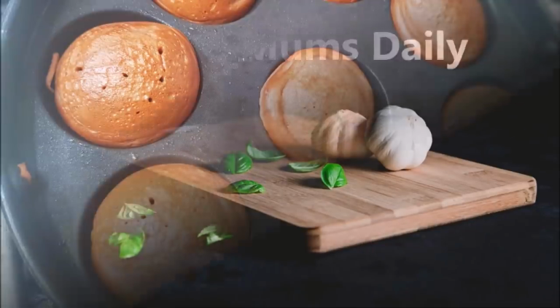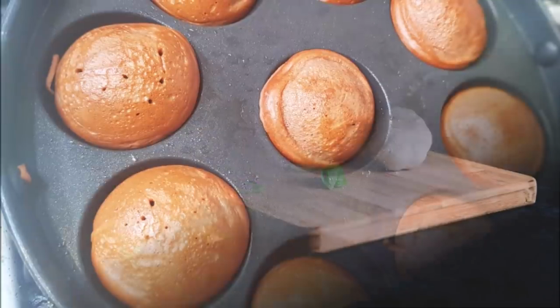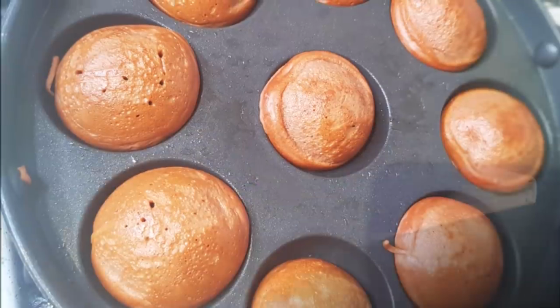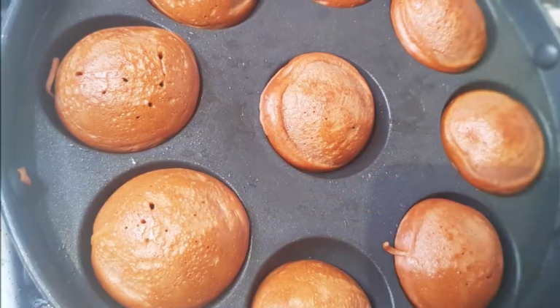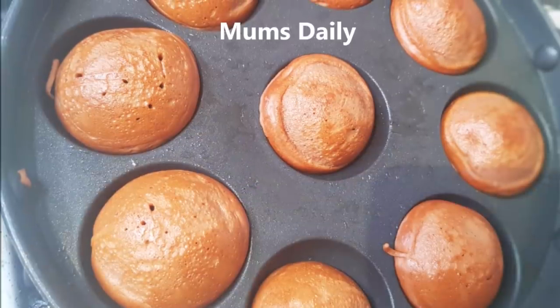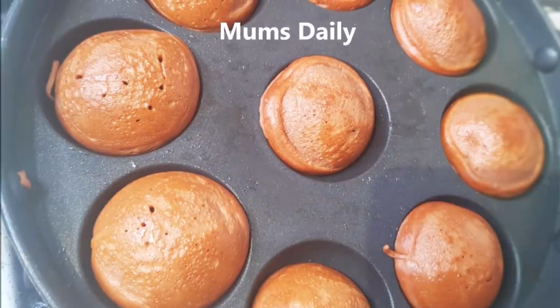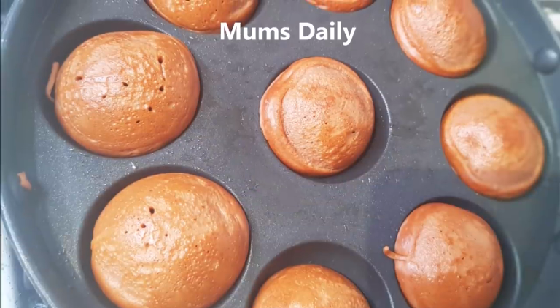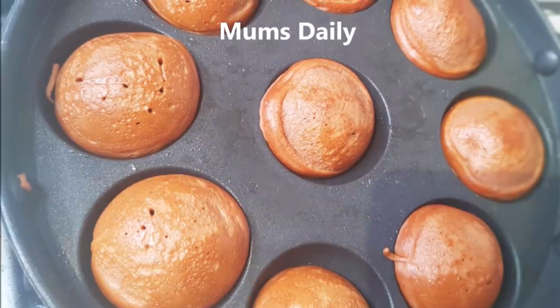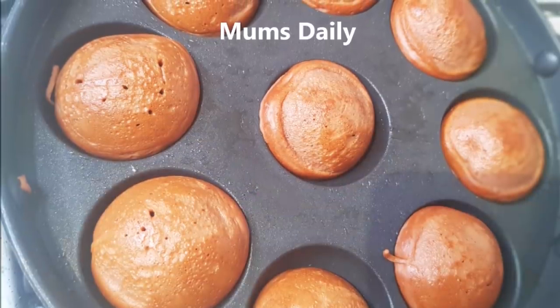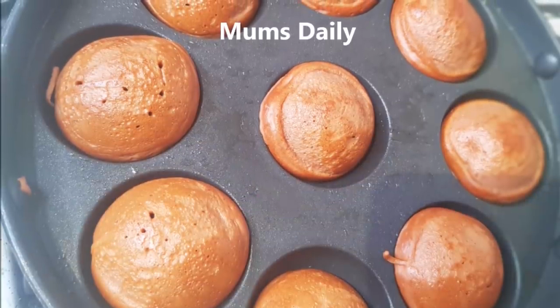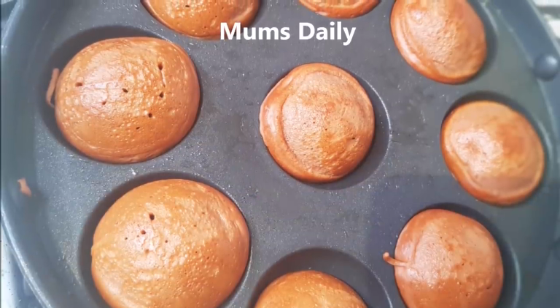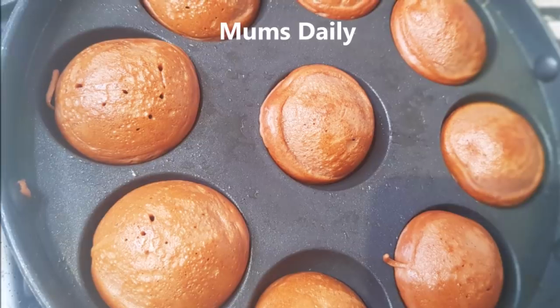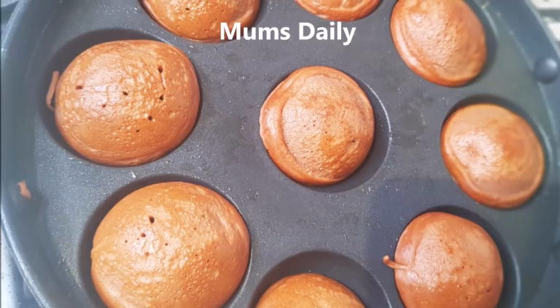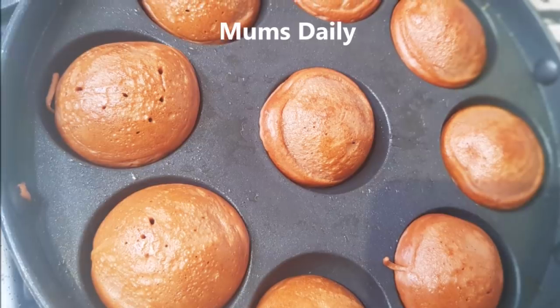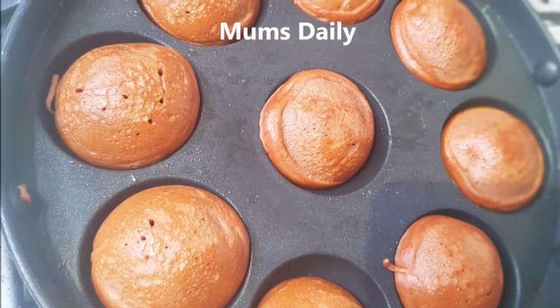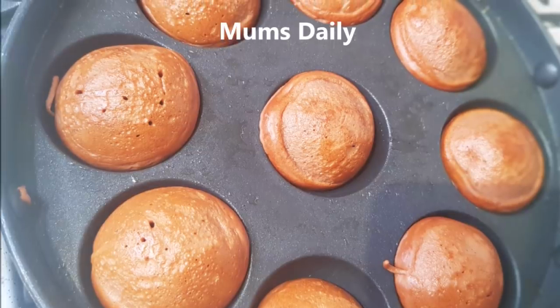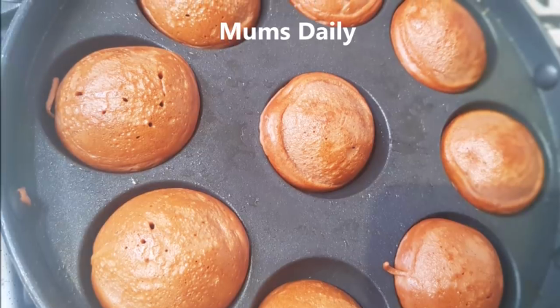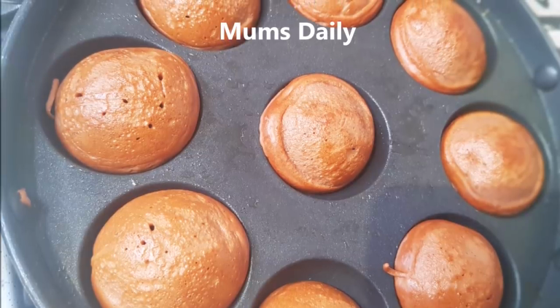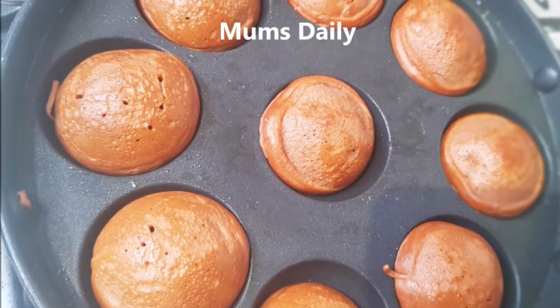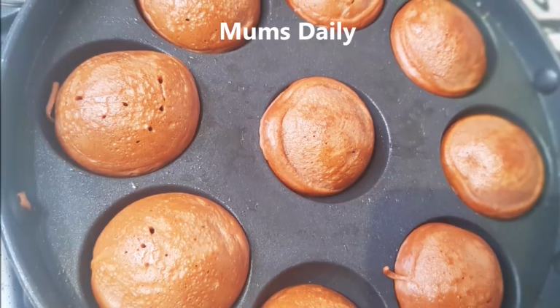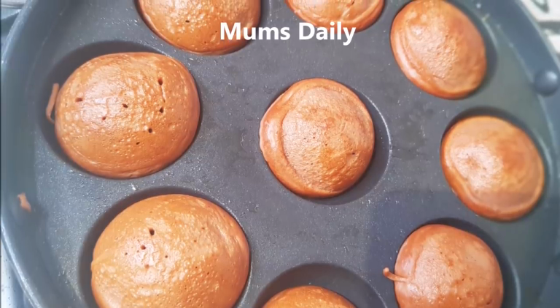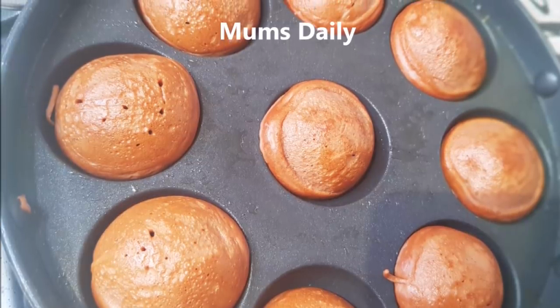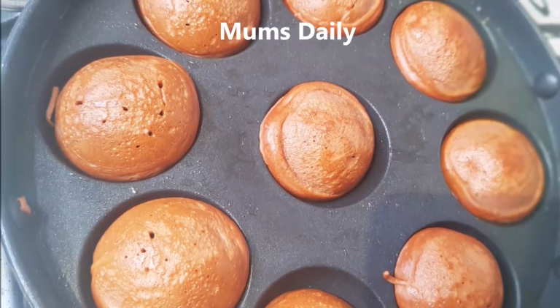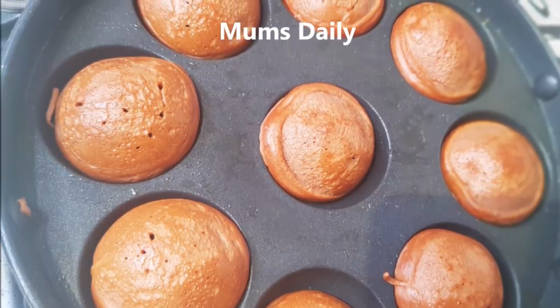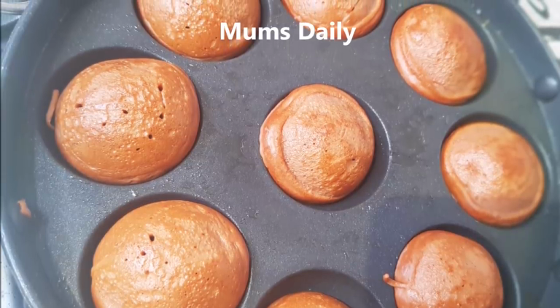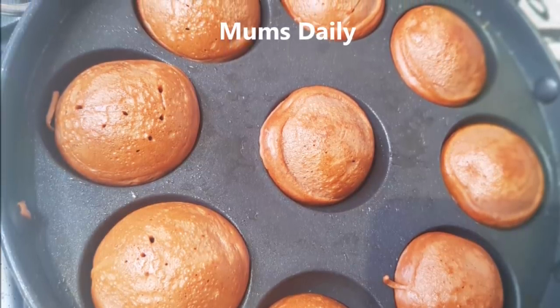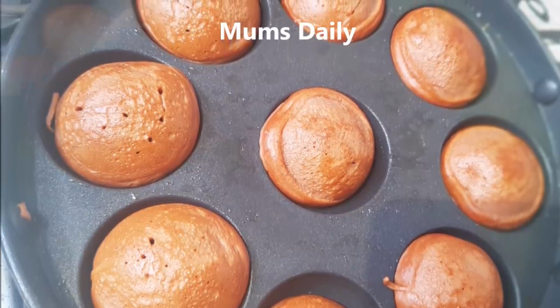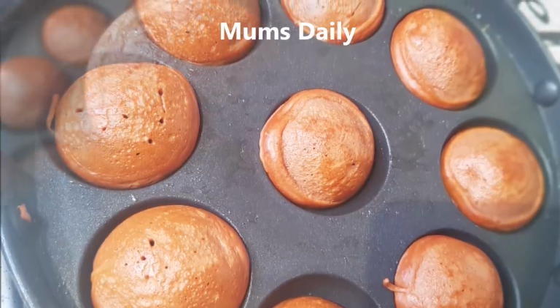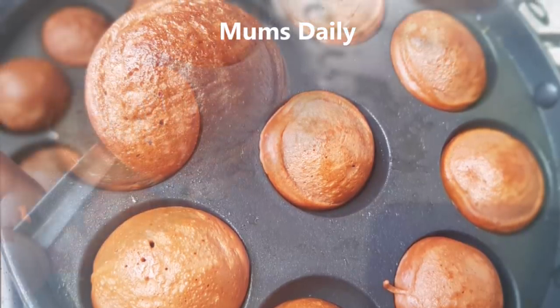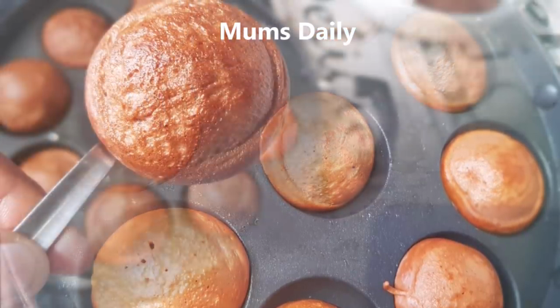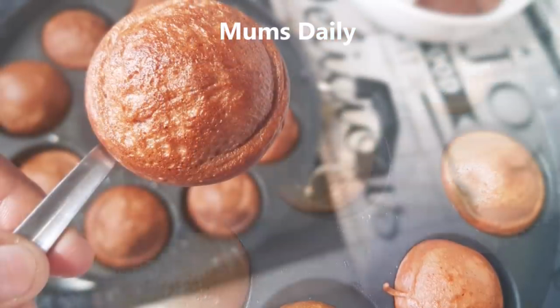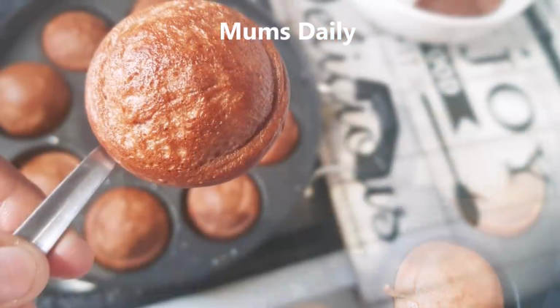Hello friends, welcome back to our channel MumsDaily. I am here to give a recipe for a super chocolate cake.